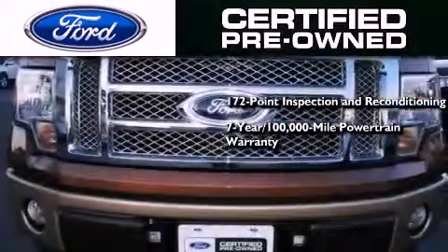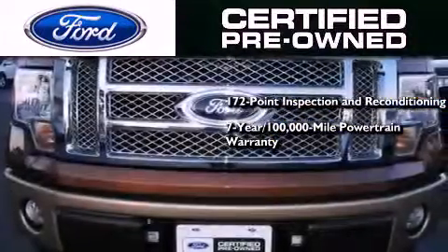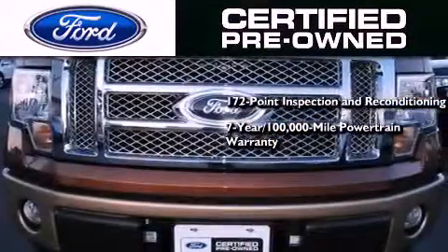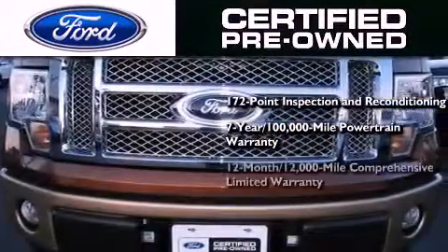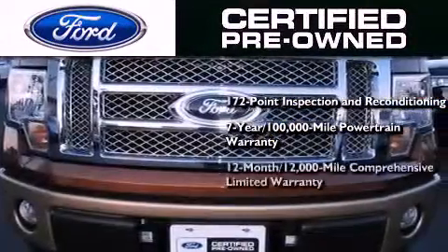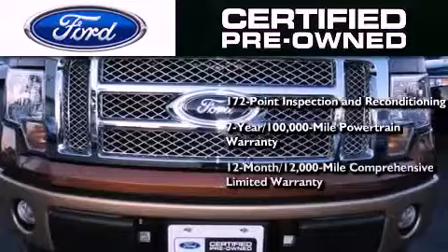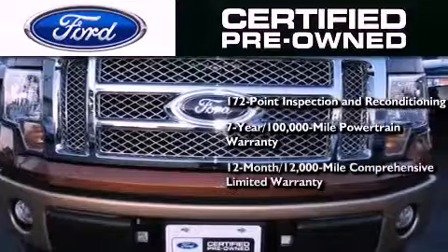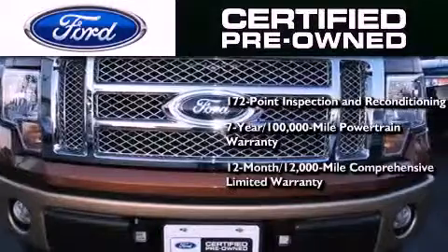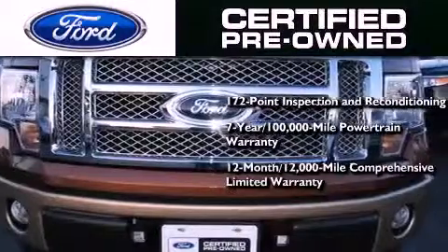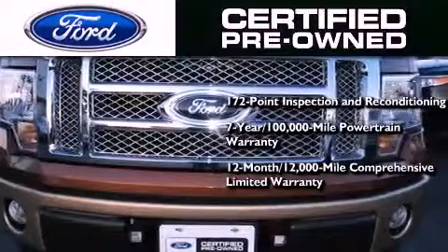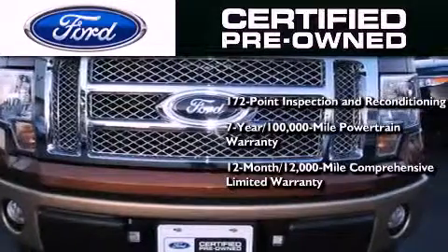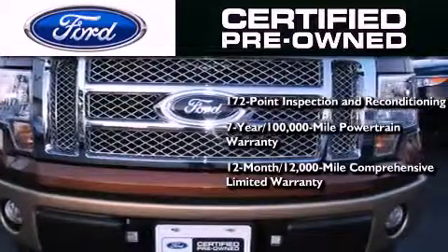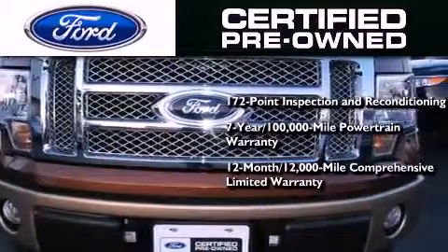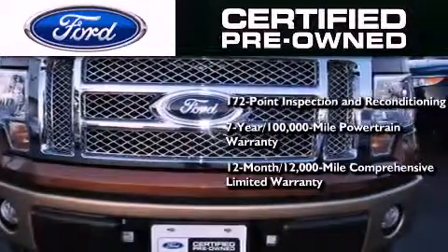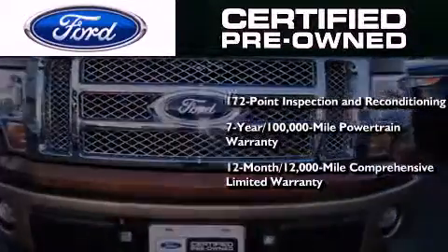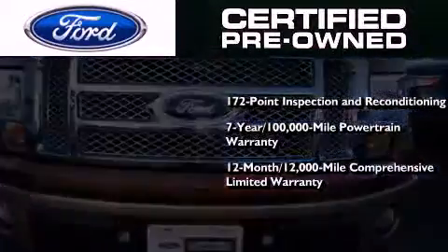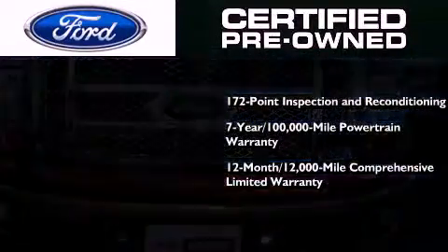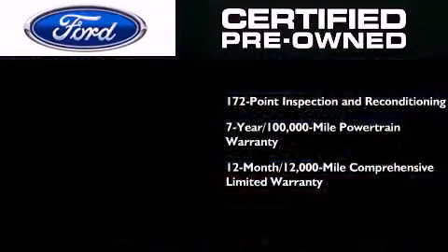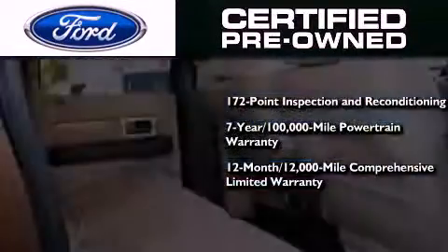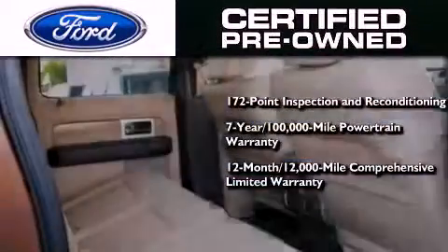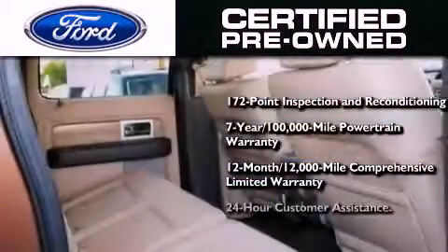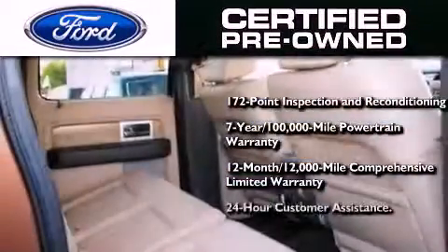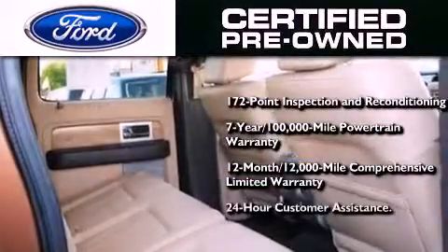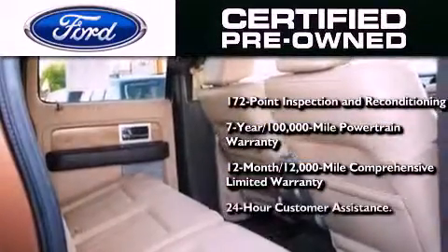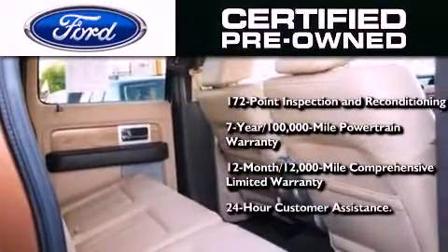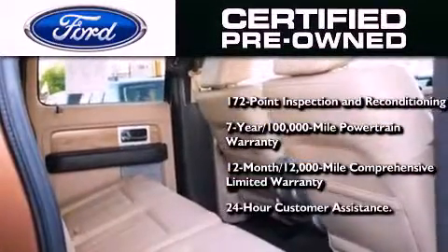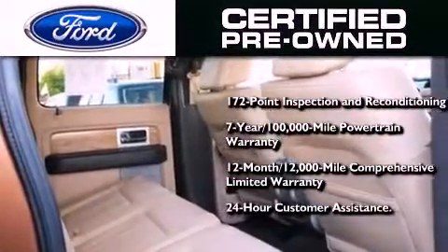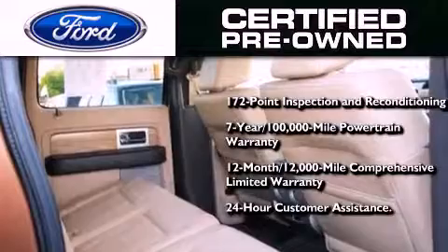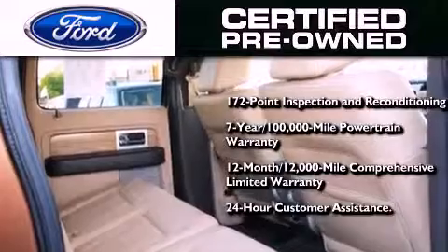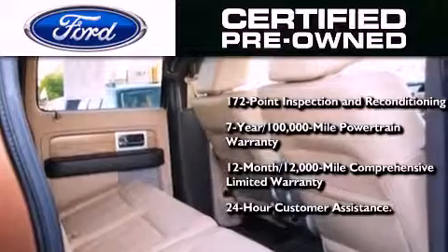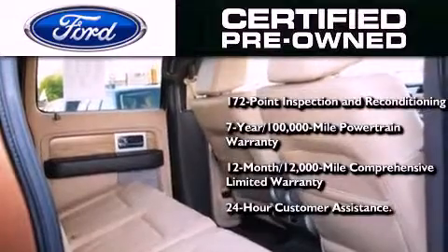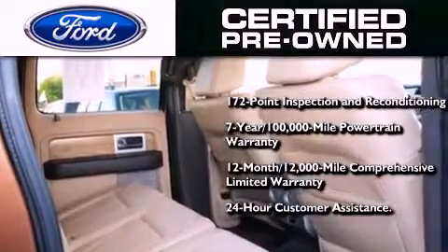and a 12-month, 12,000-mile comprehensive limited warranty, plus Ford Motor Company's 24-hour roadside assistance program.